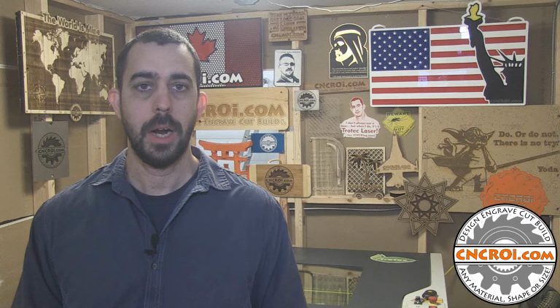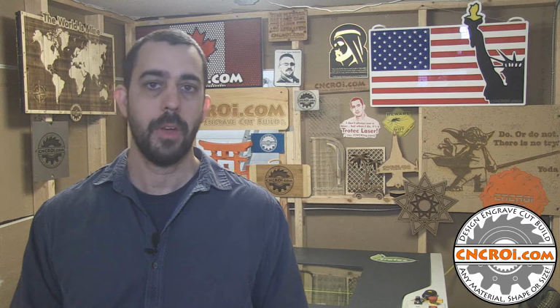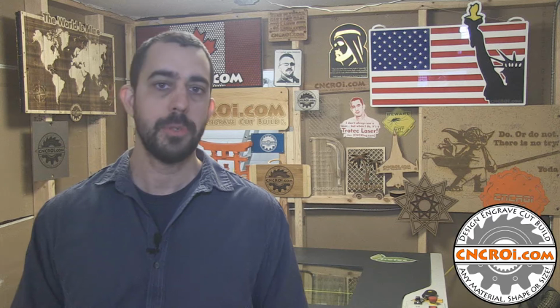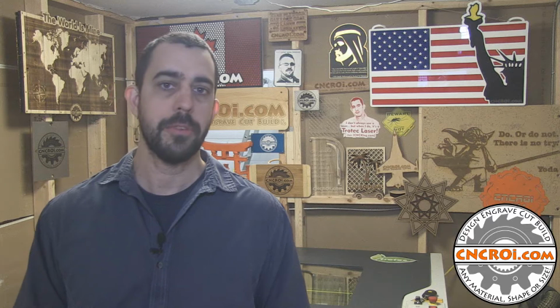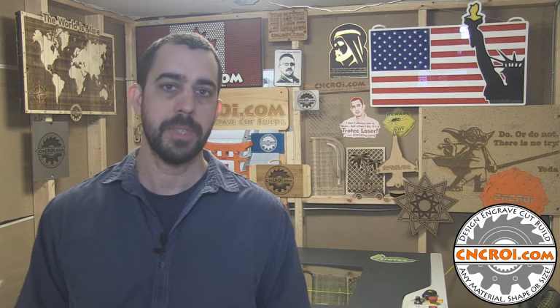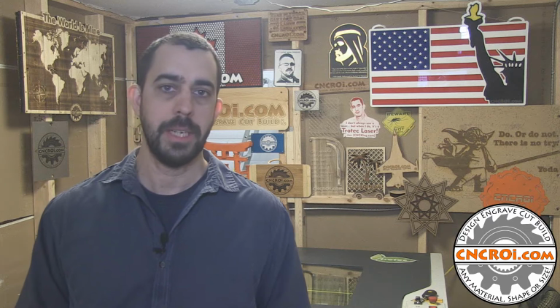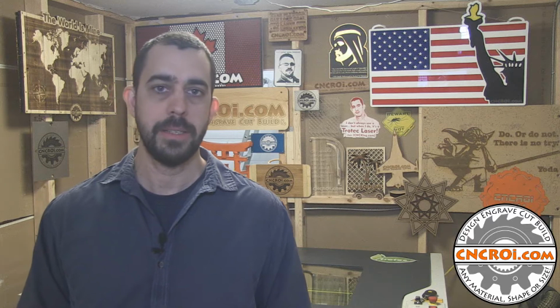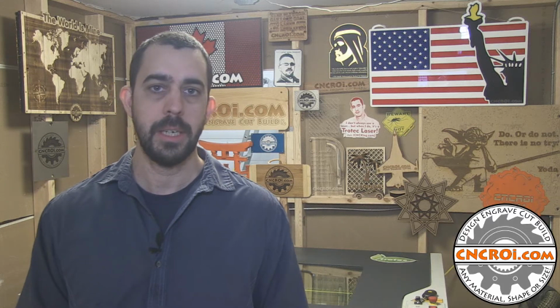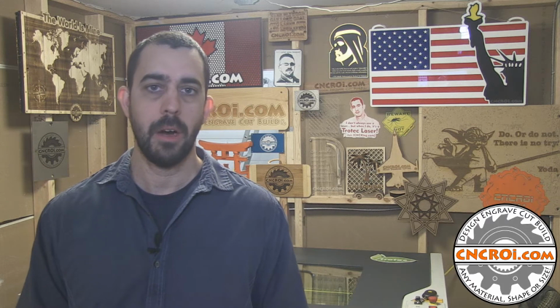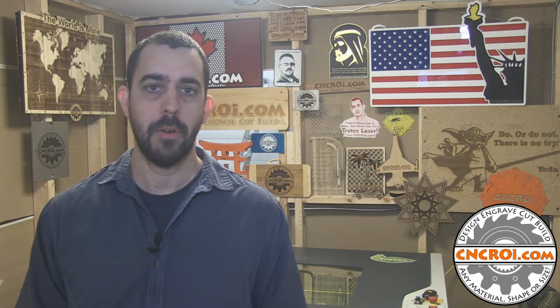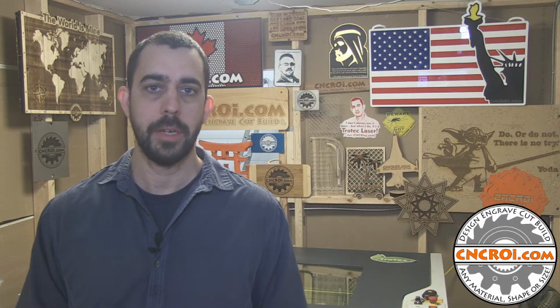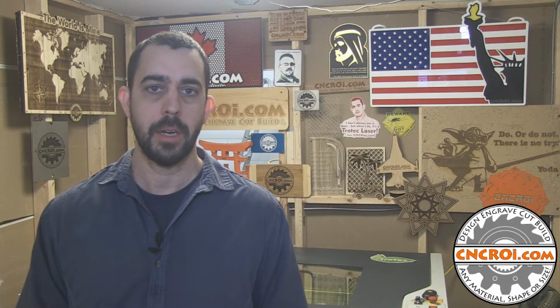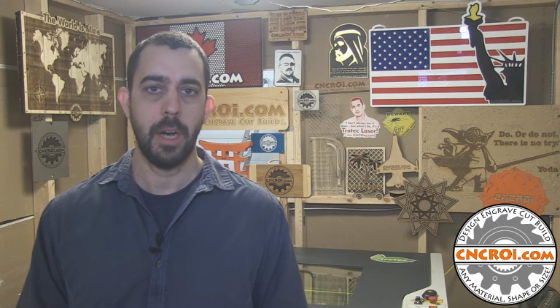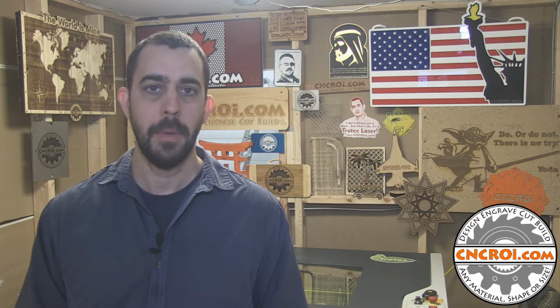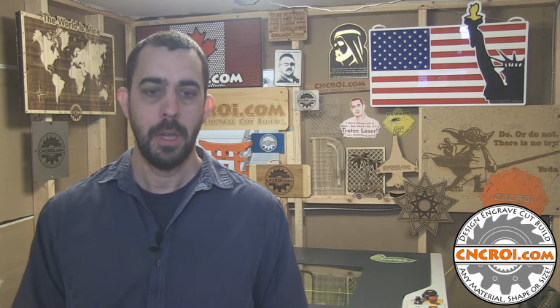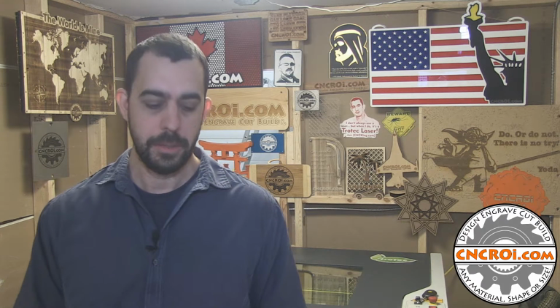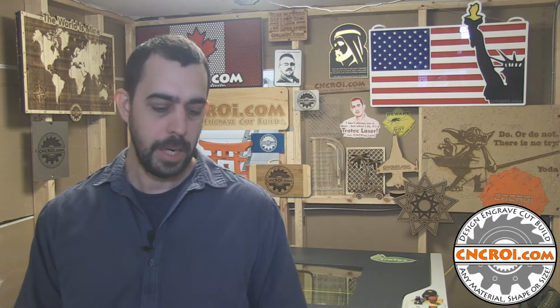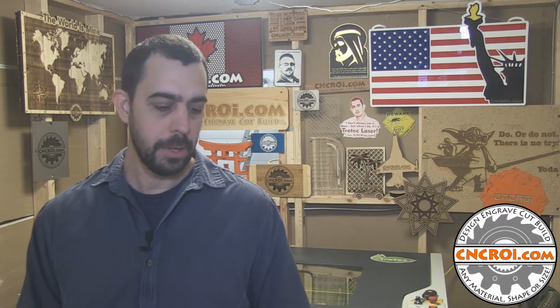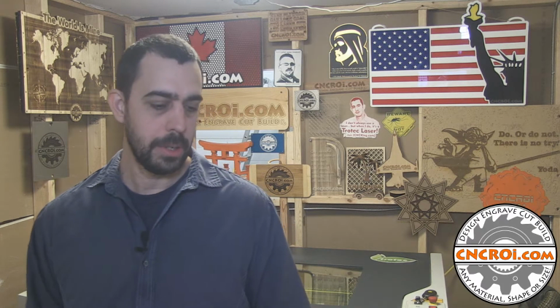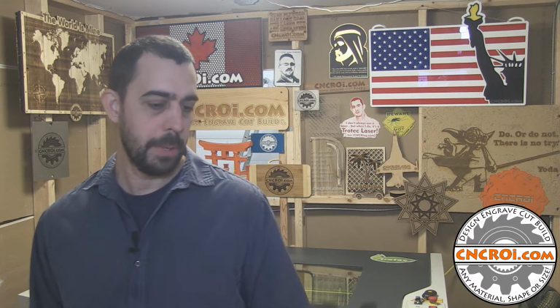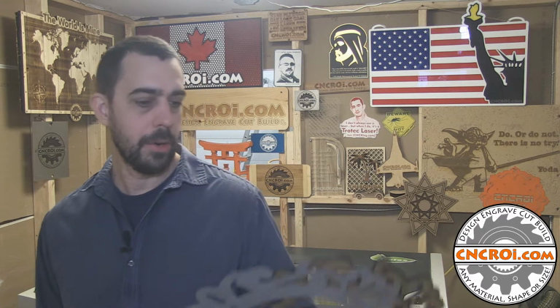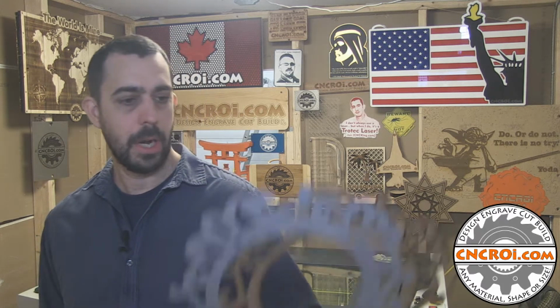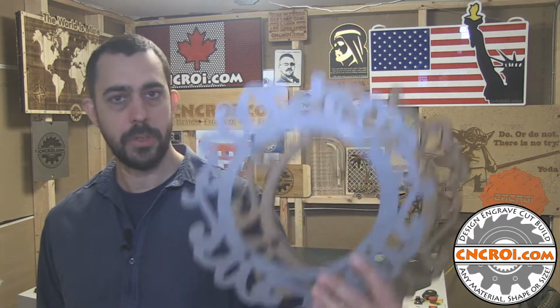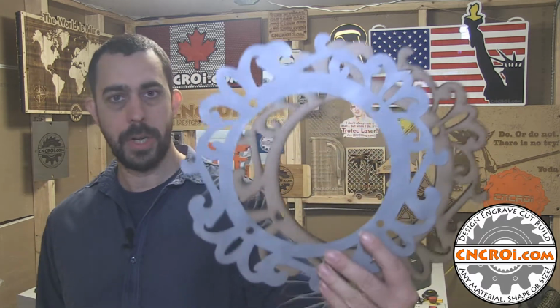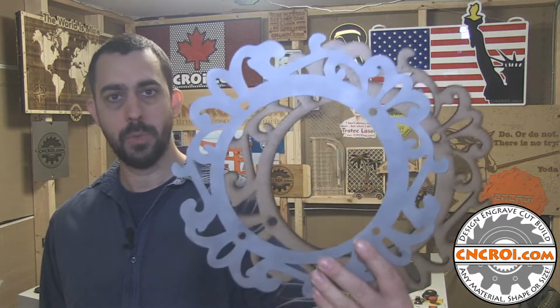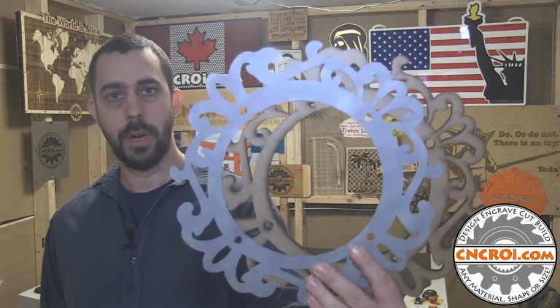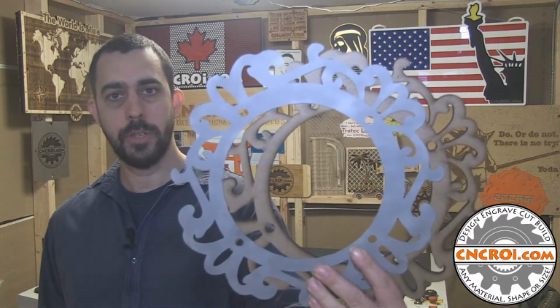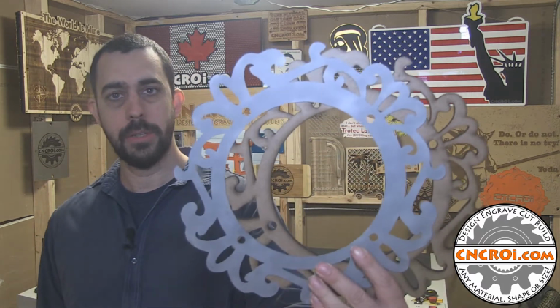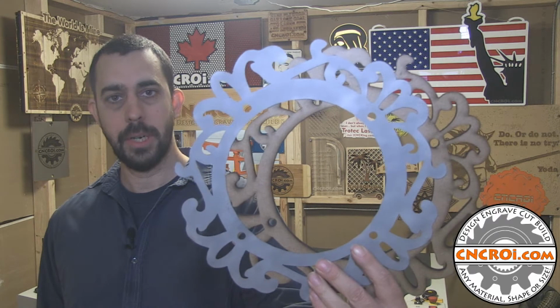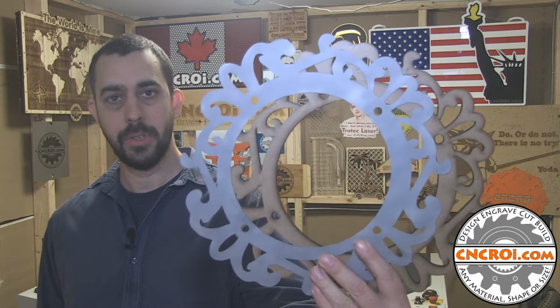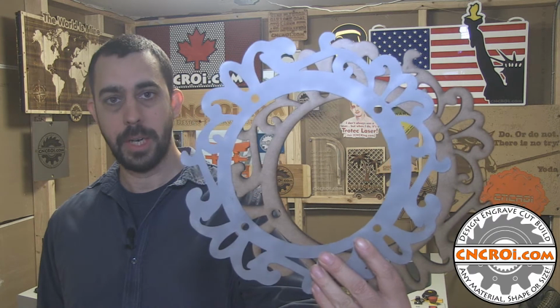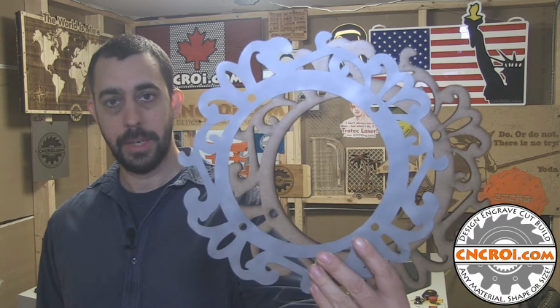Hi there, I'm John from CNCROI.com and today we're going to compare and contrast water jet to laser cutting.